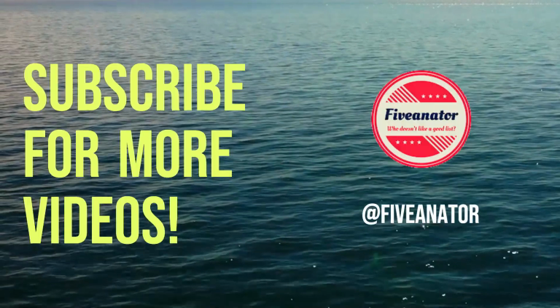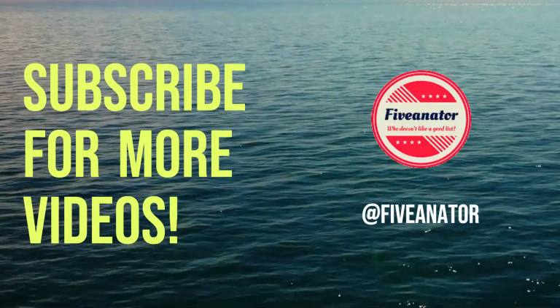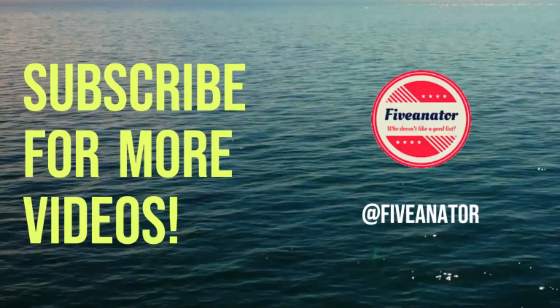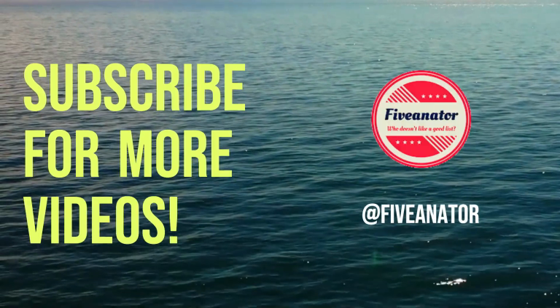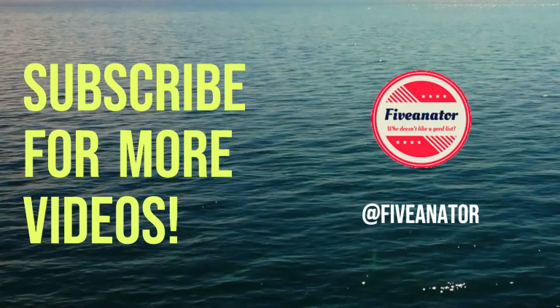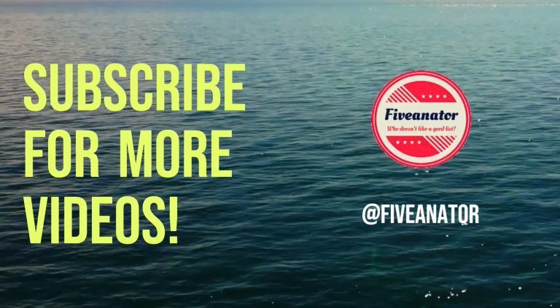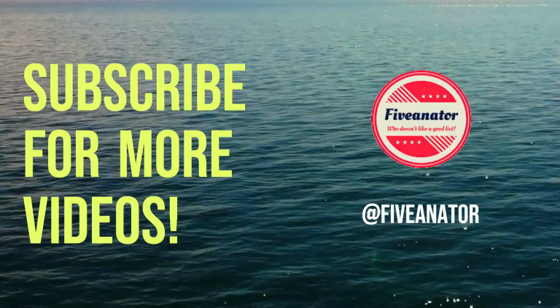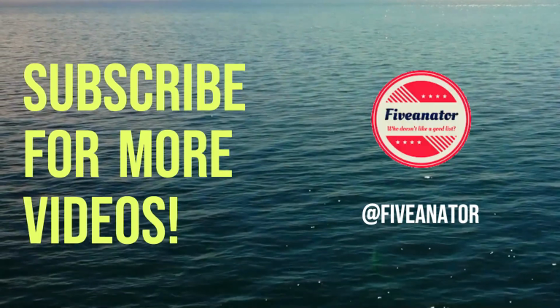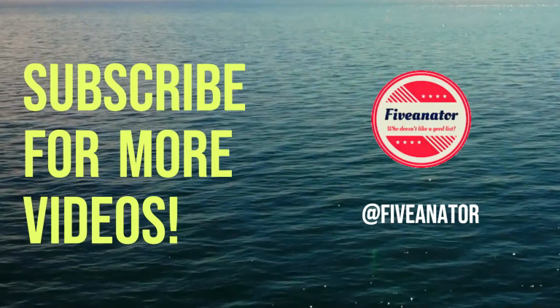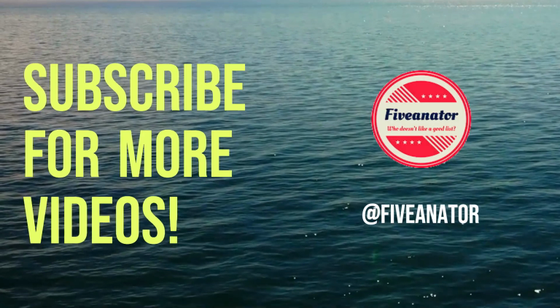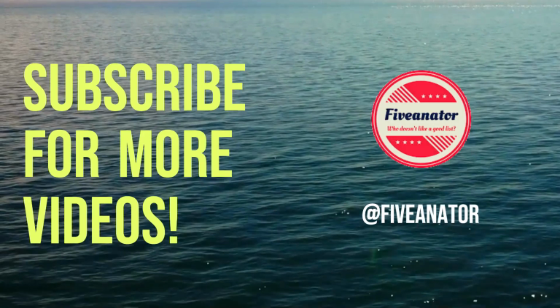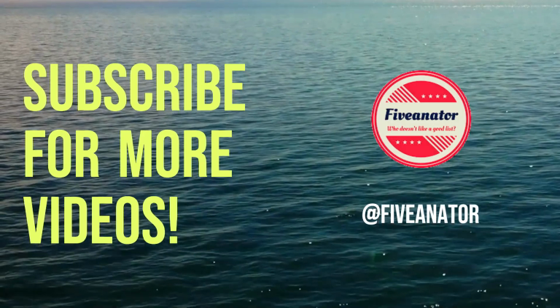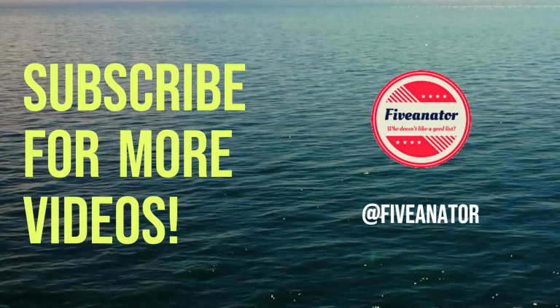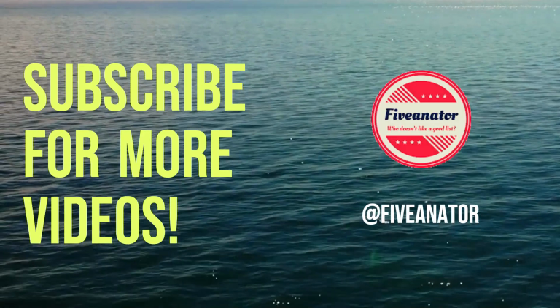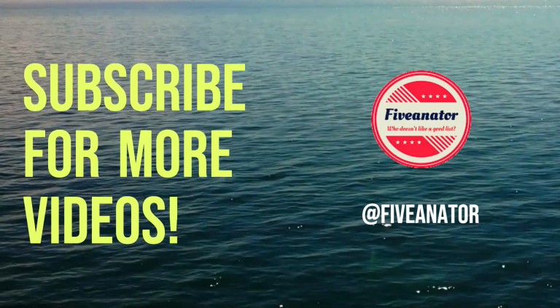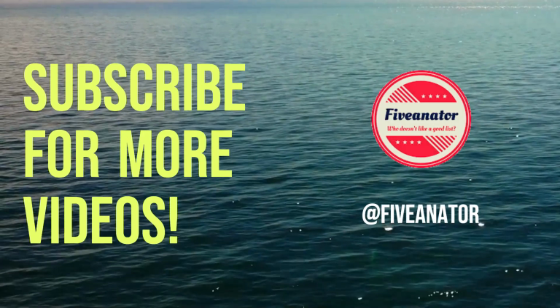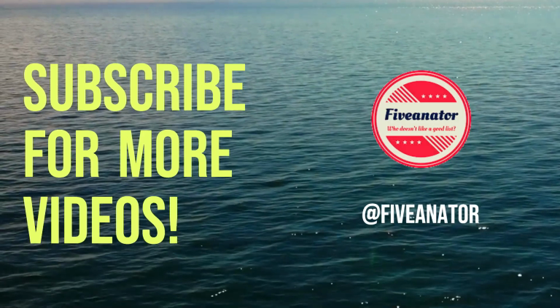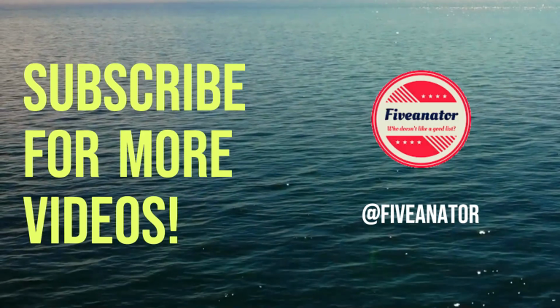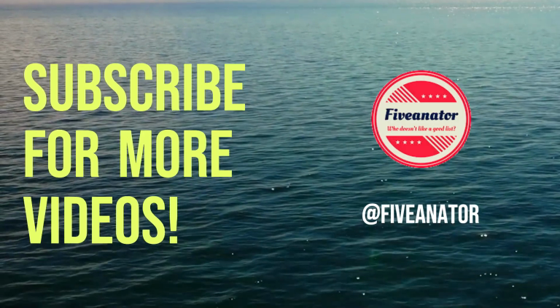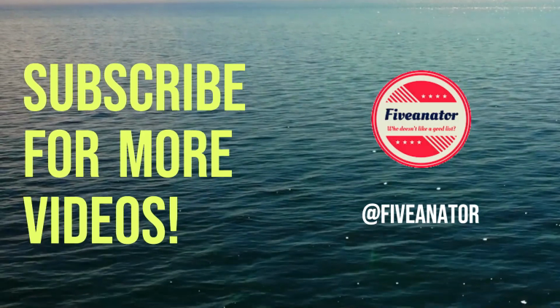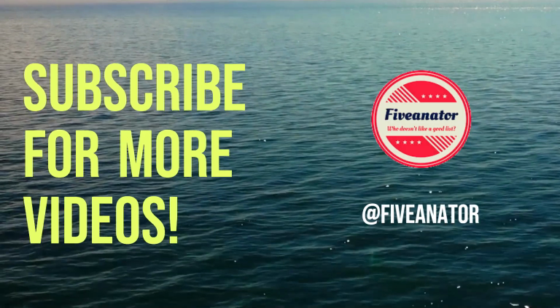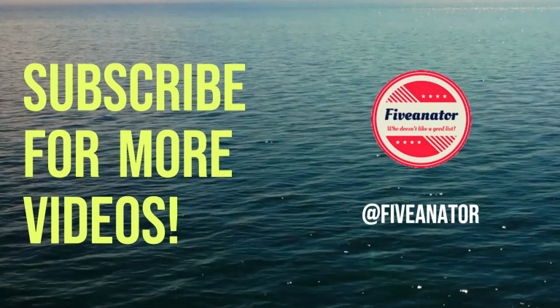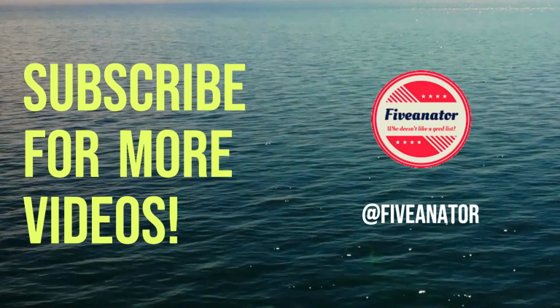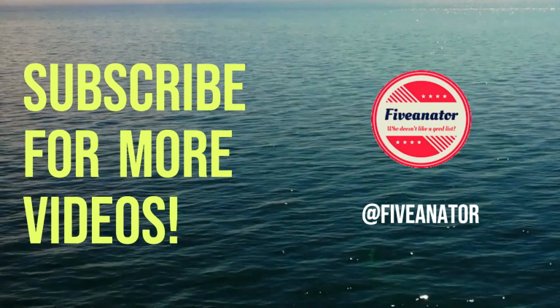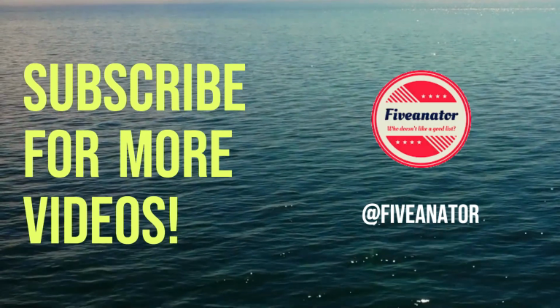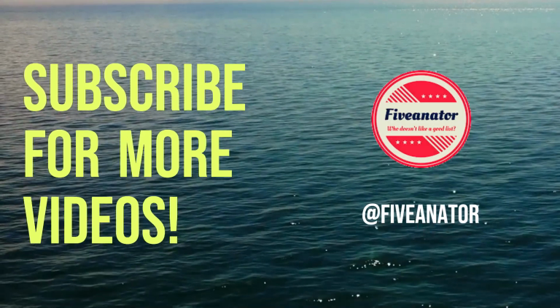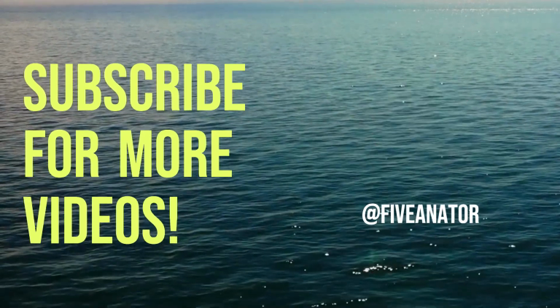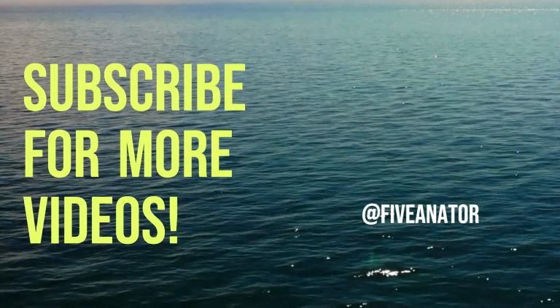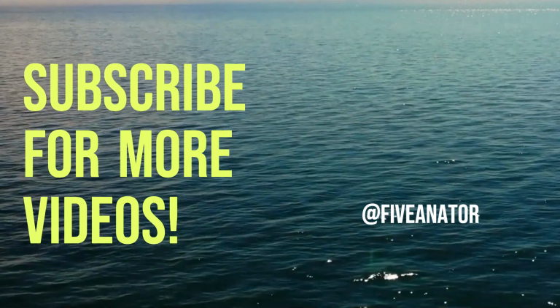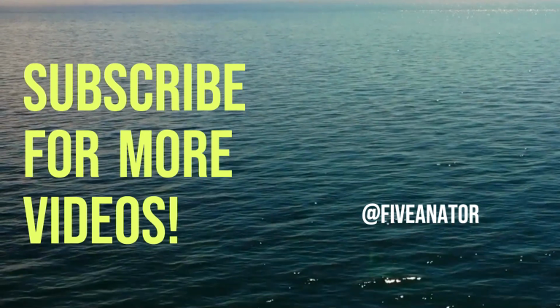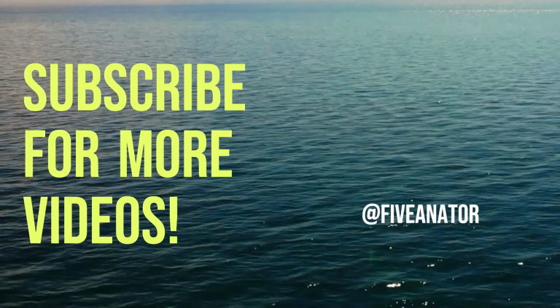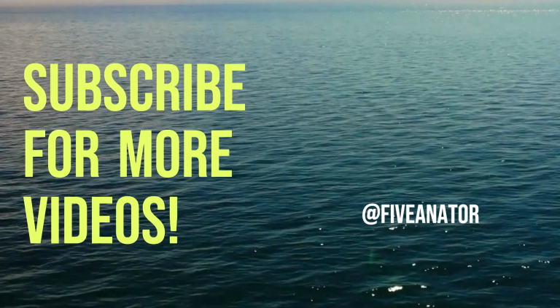That's all from this video, but don't forget to check out our channel for more content like this. Thank you for watching Fiveinator.